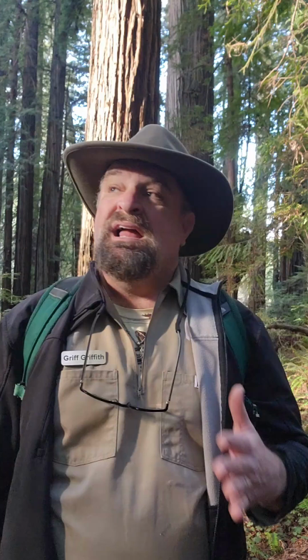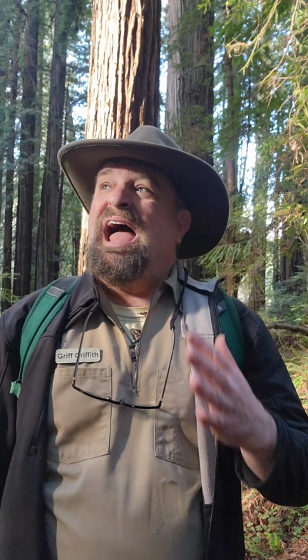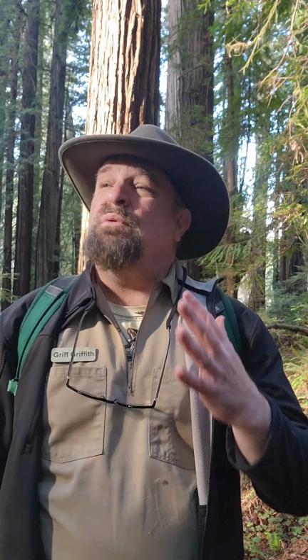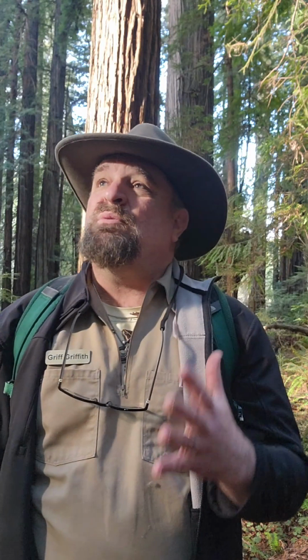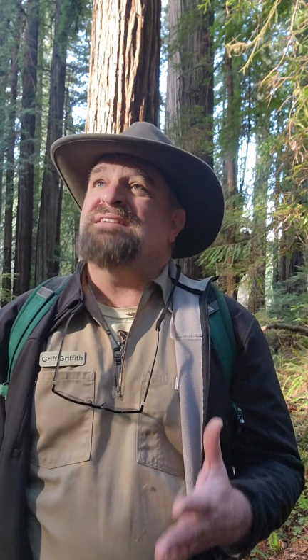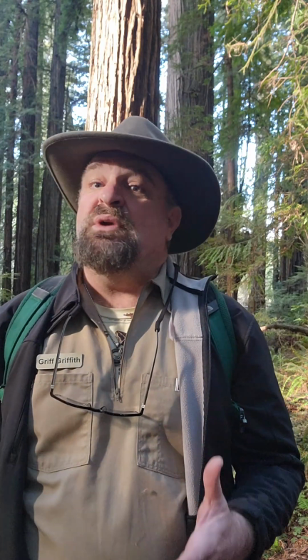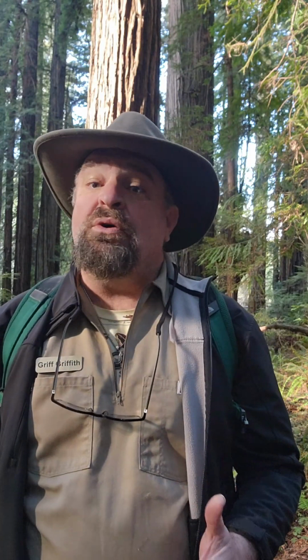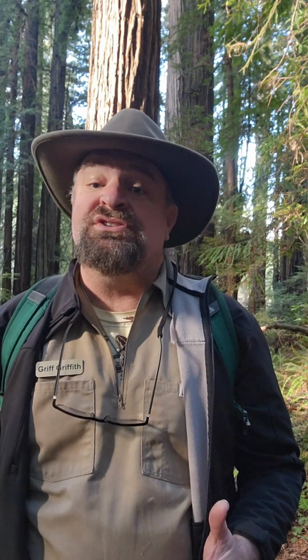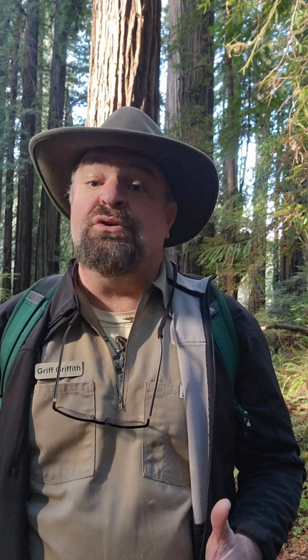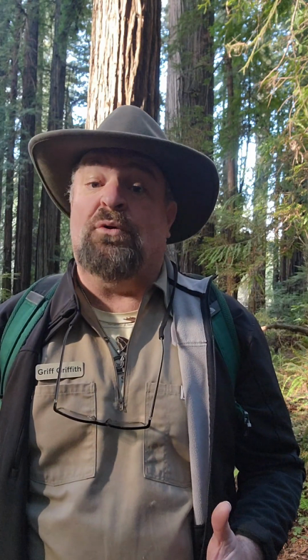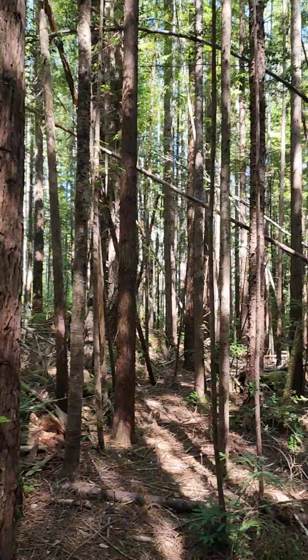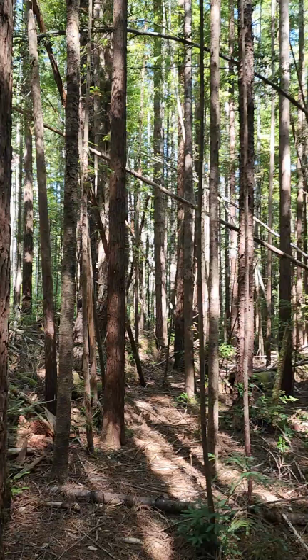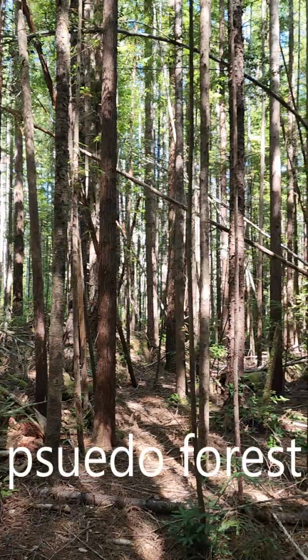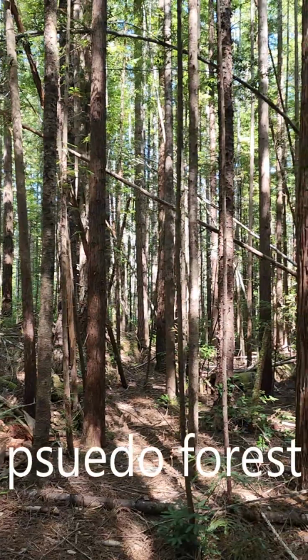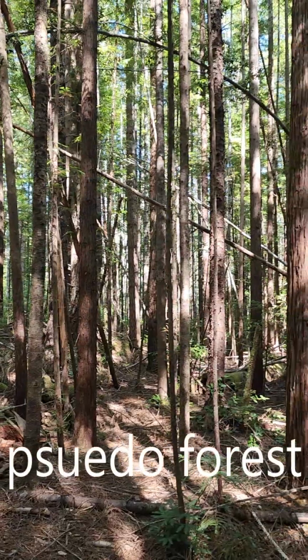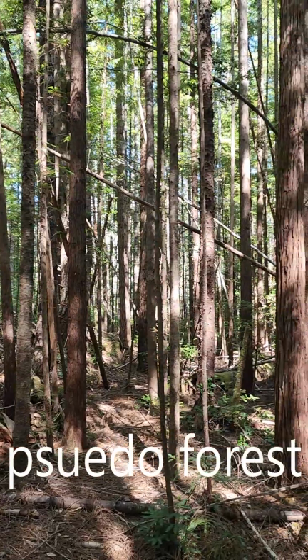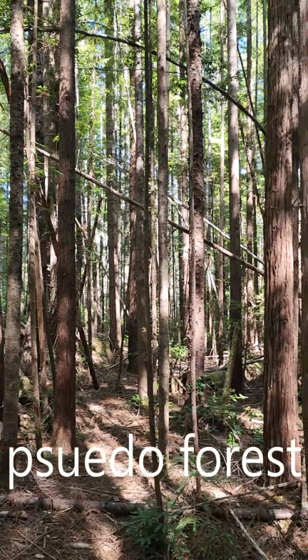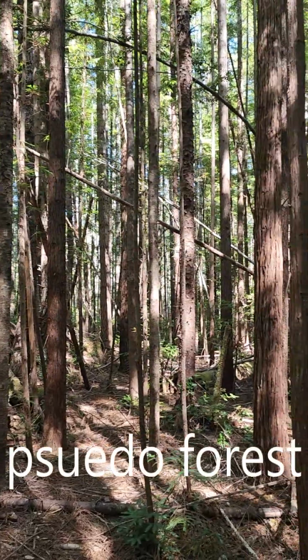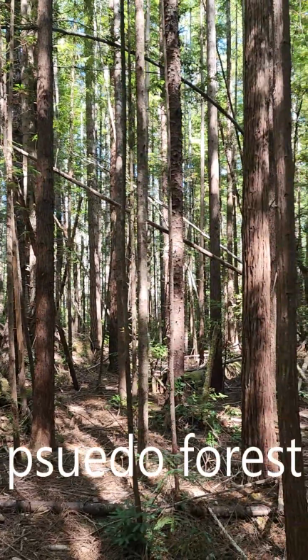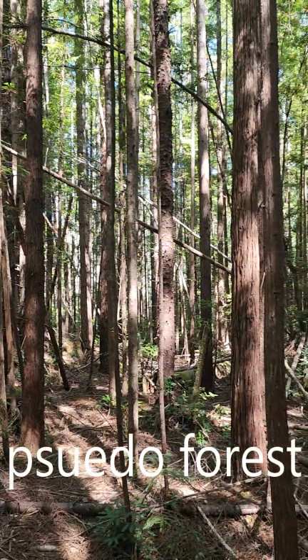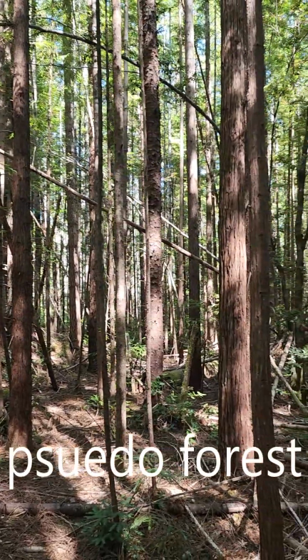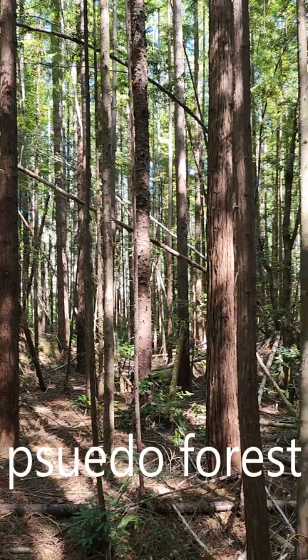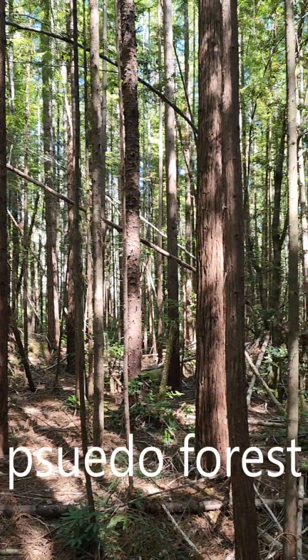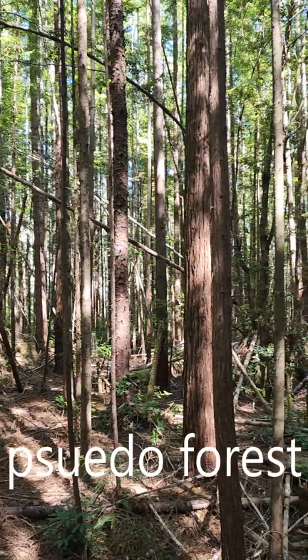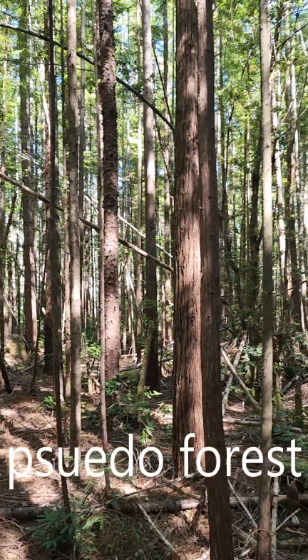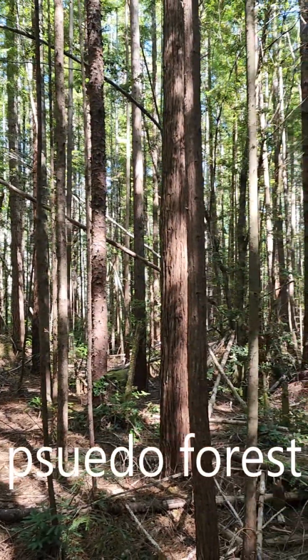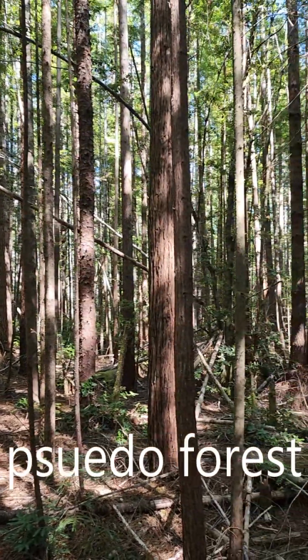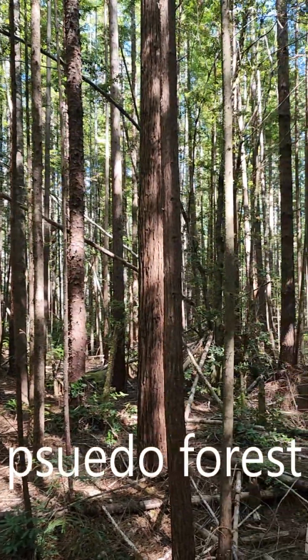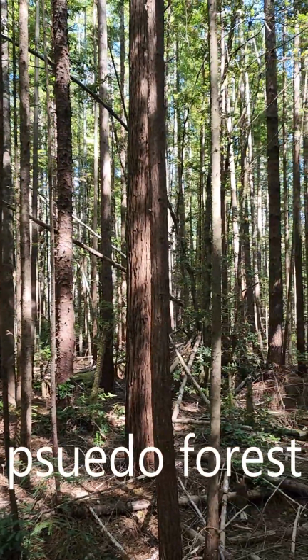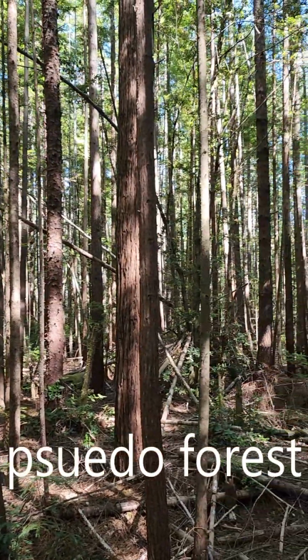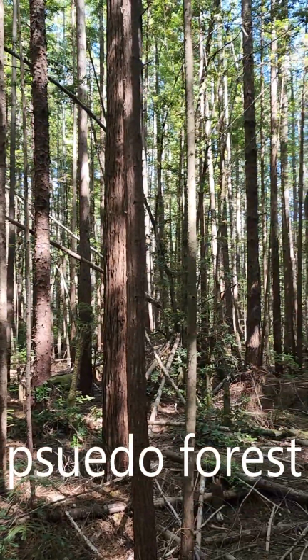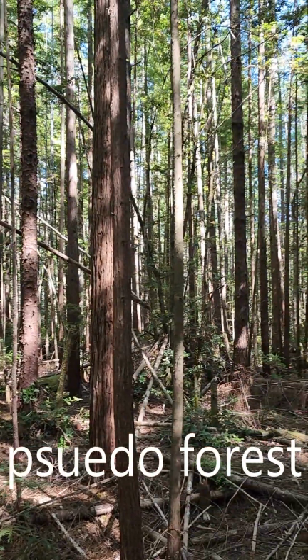At Redwood Rising, we go into pseudo forests — those tree plantations — and we restore them so they have some of the characteristics that old growth forests have.